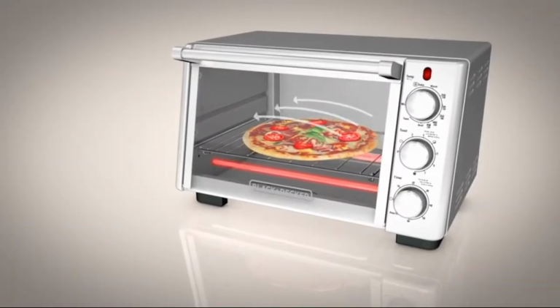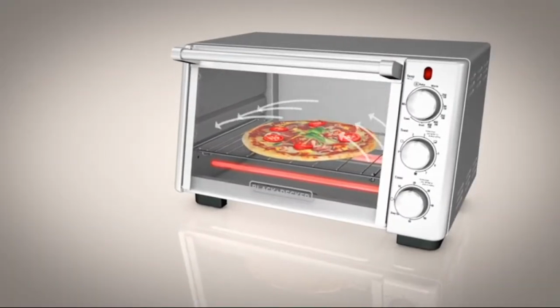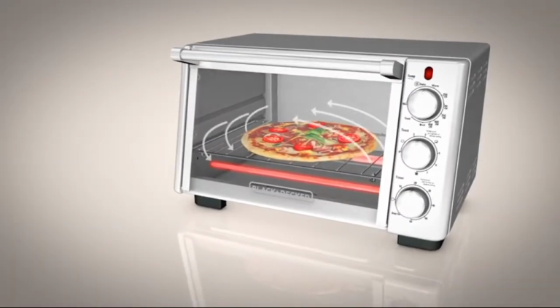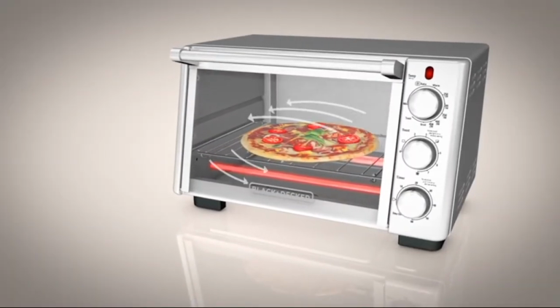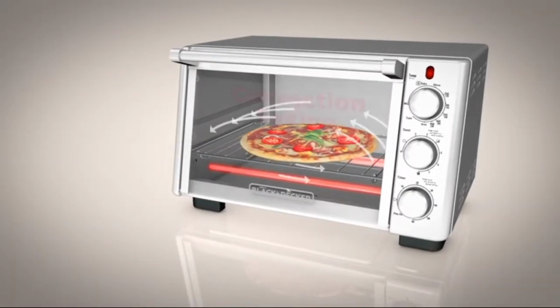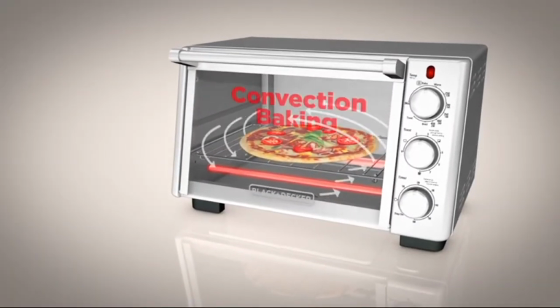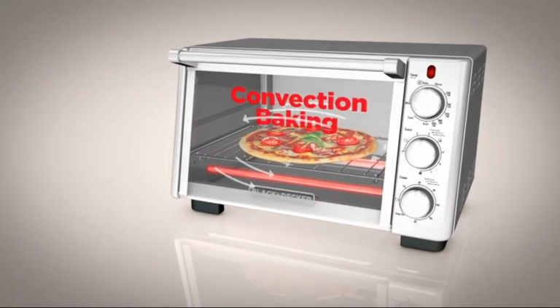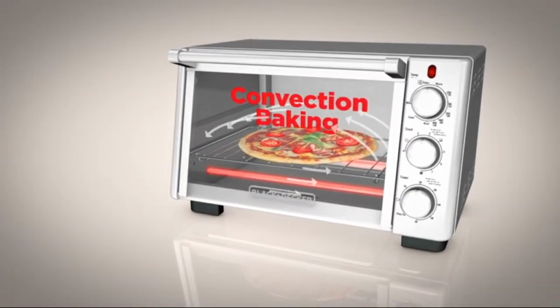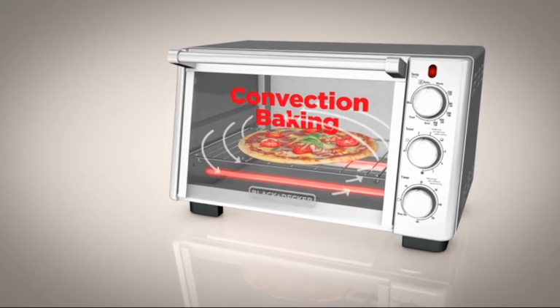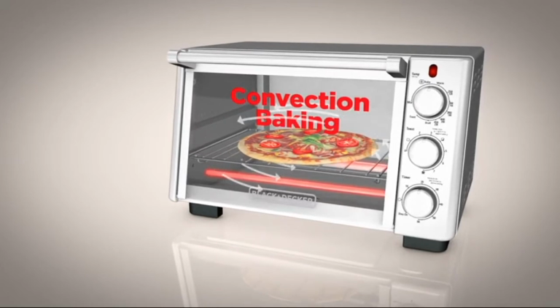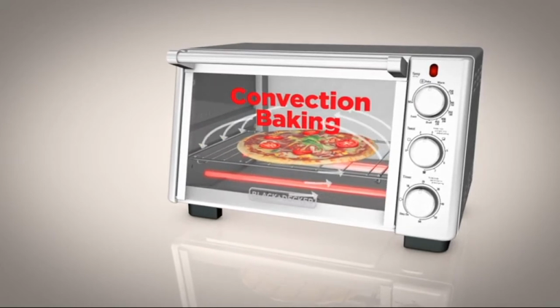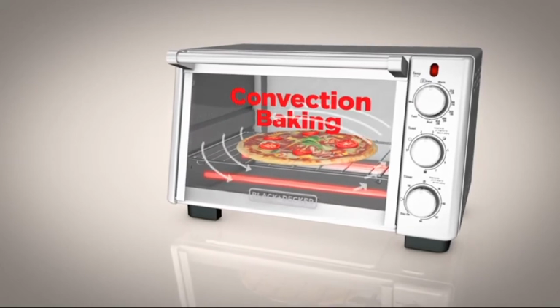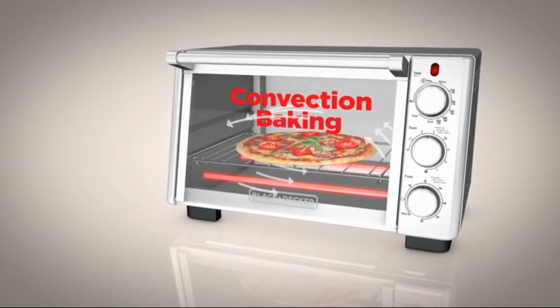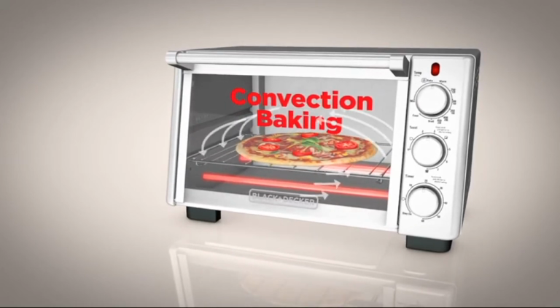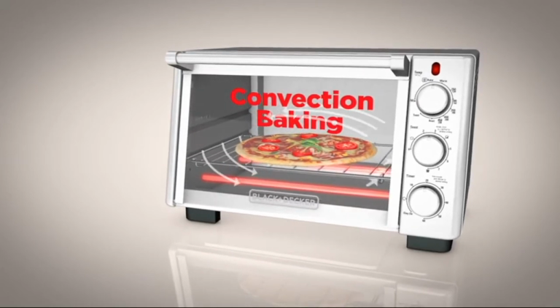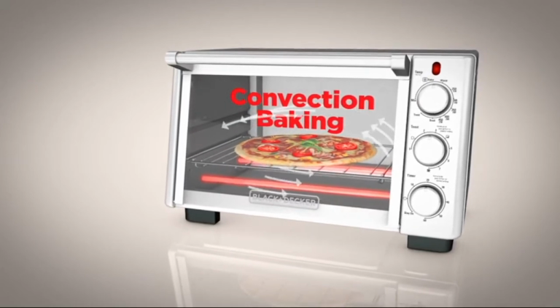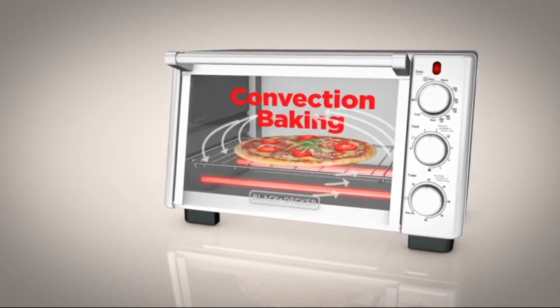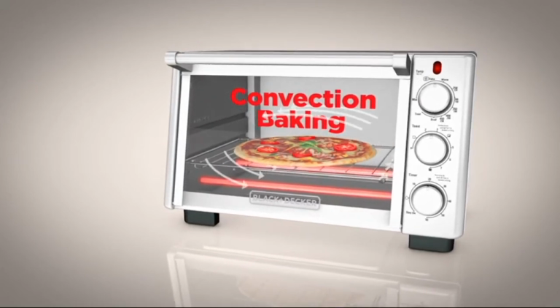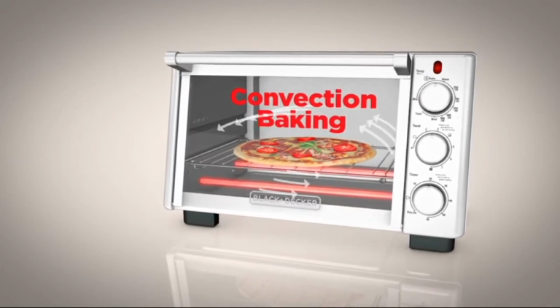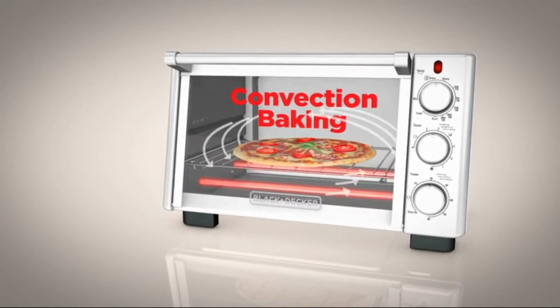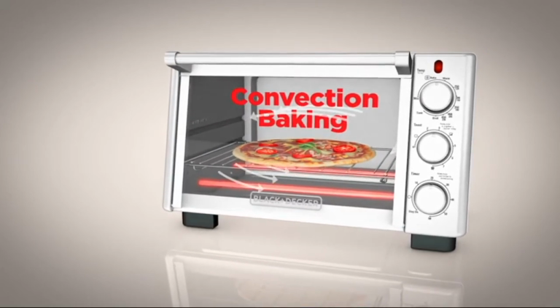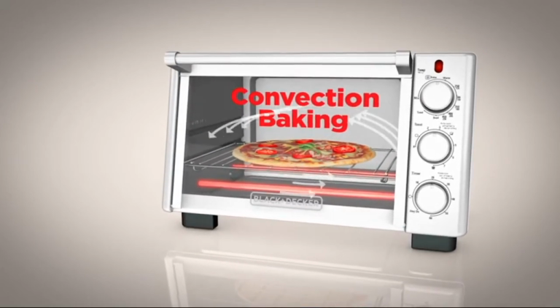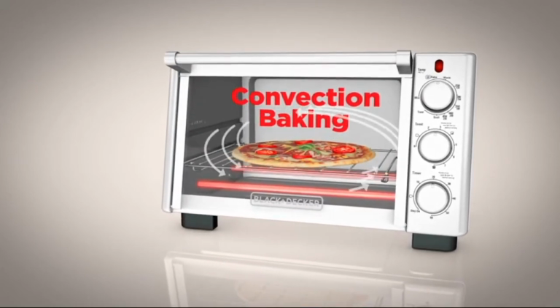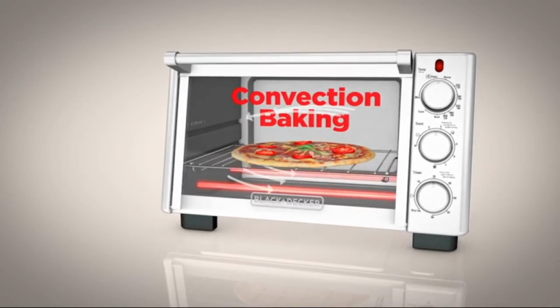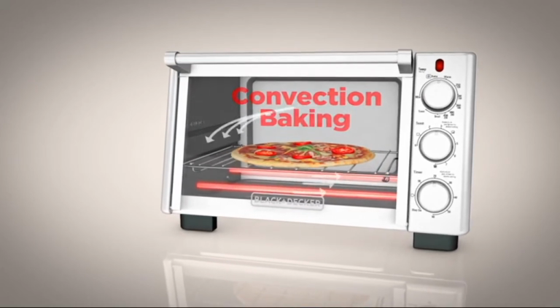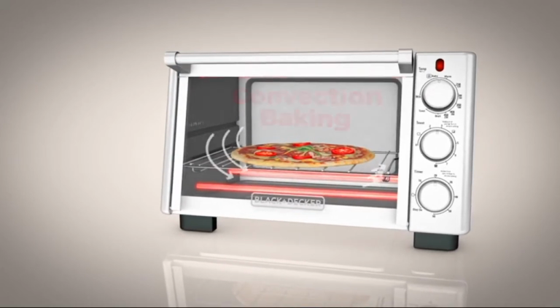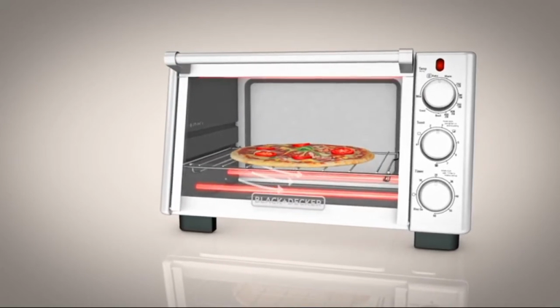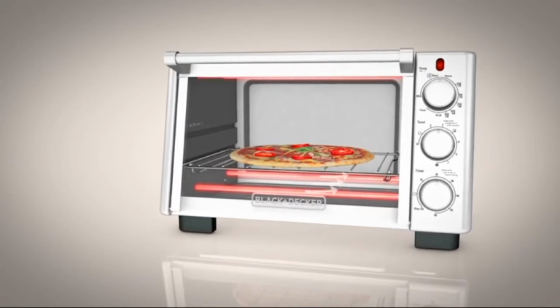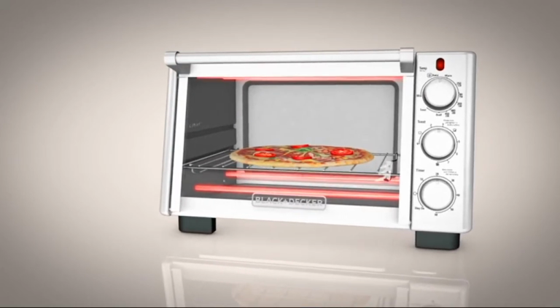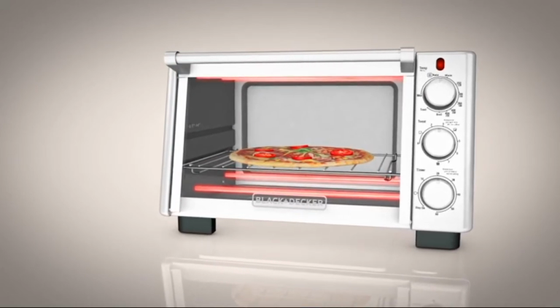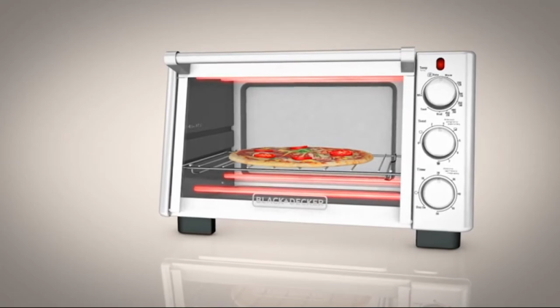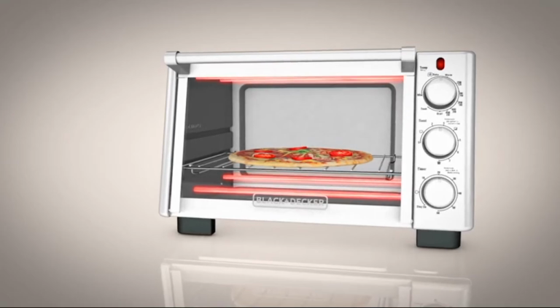Updated convection technology circulates warm air throughout the oven for even cooking with pizza, snacks, leftovers, and more.